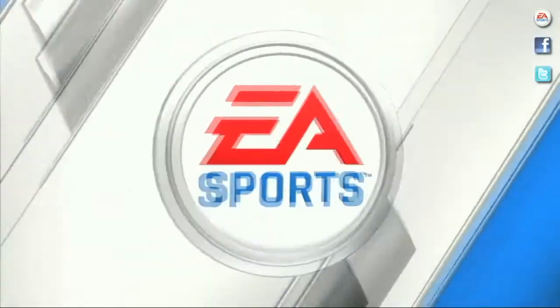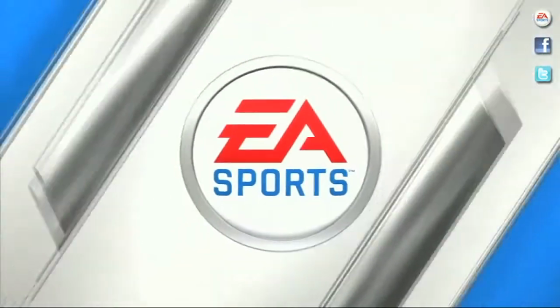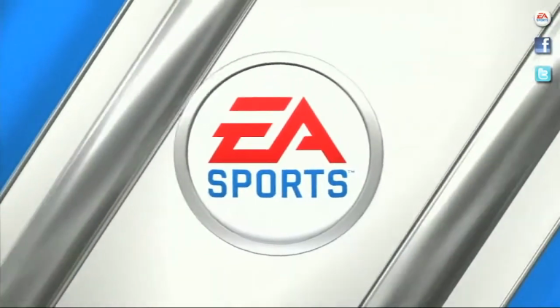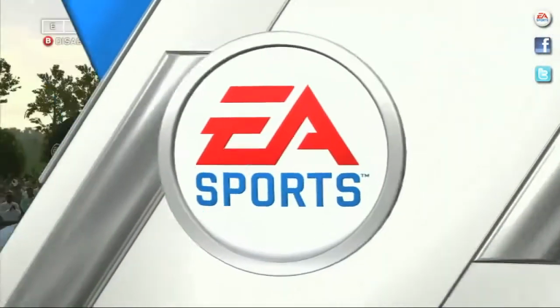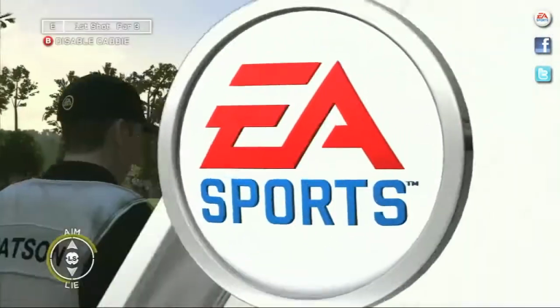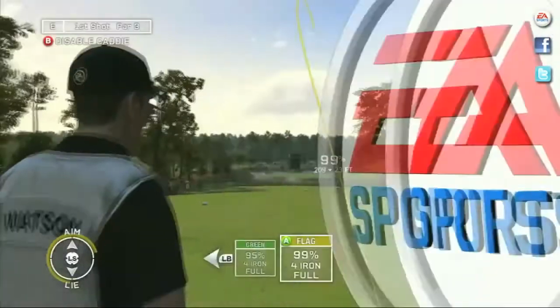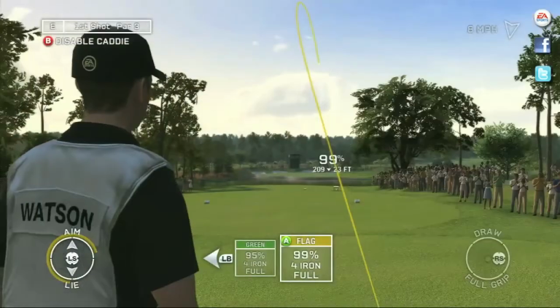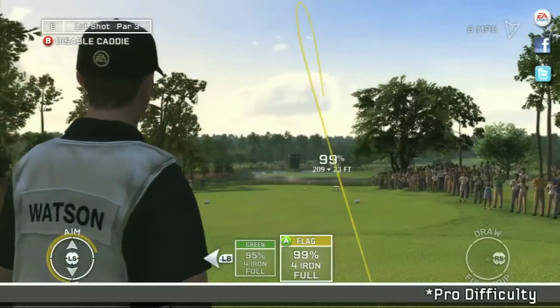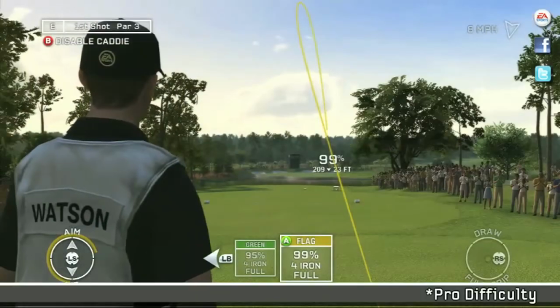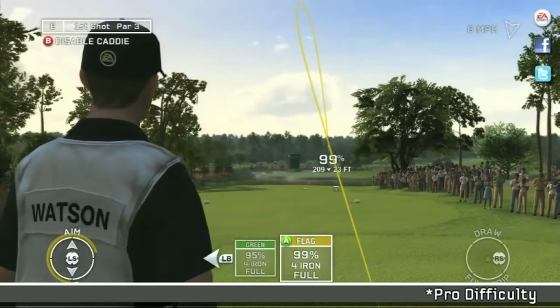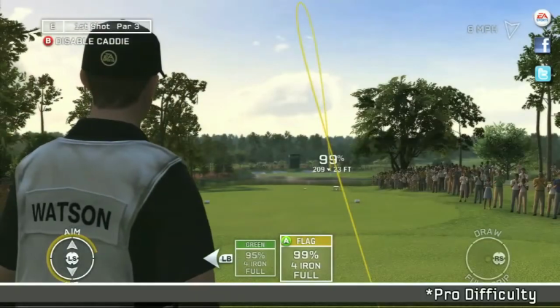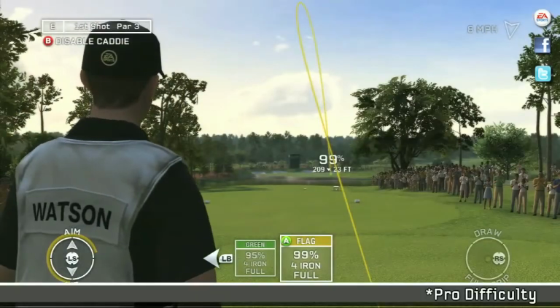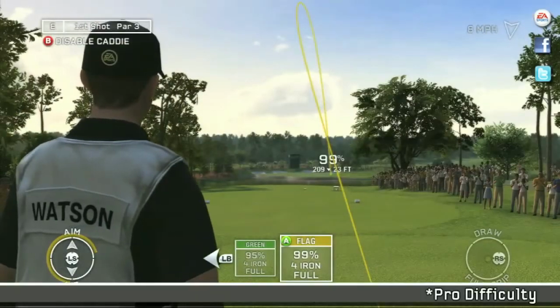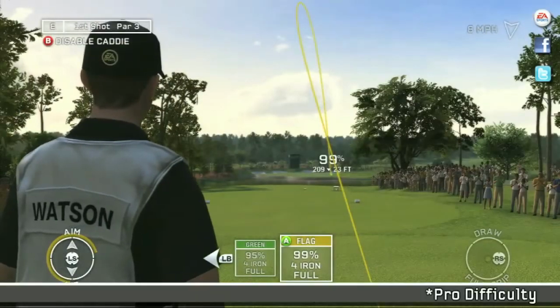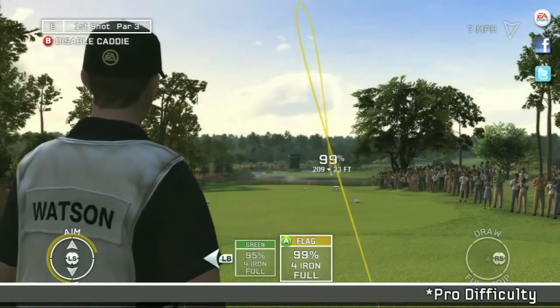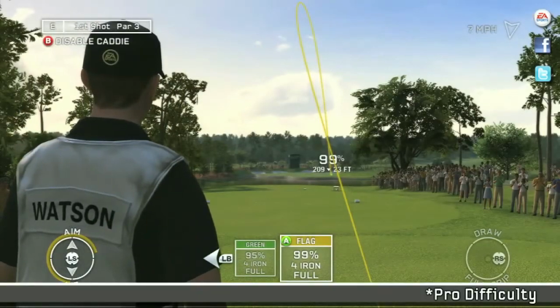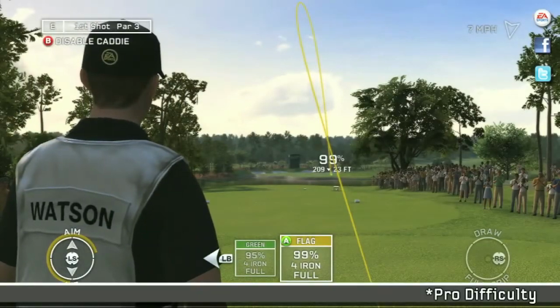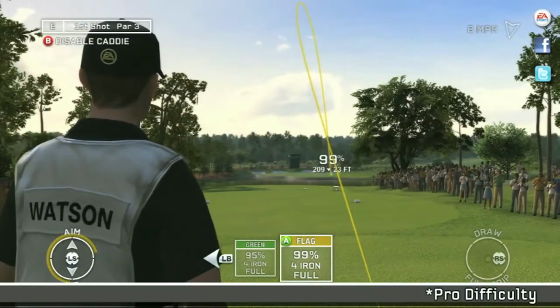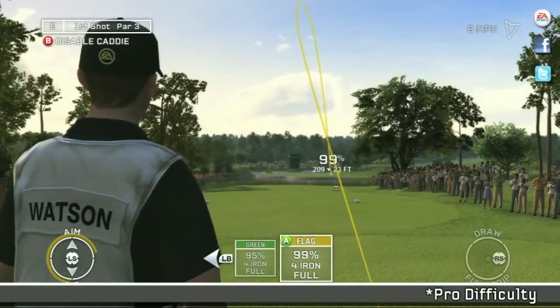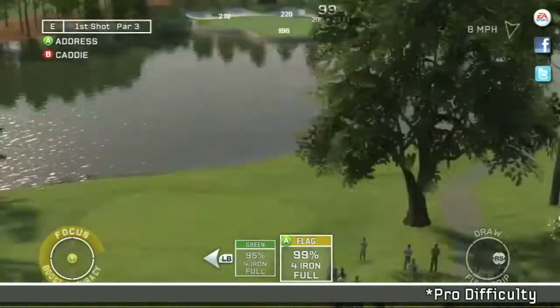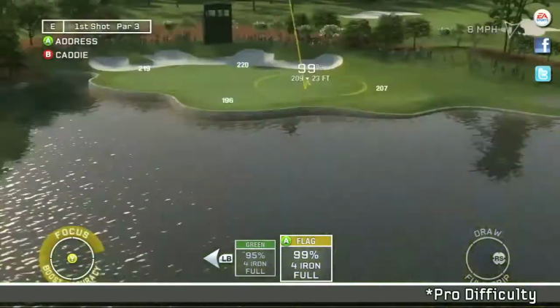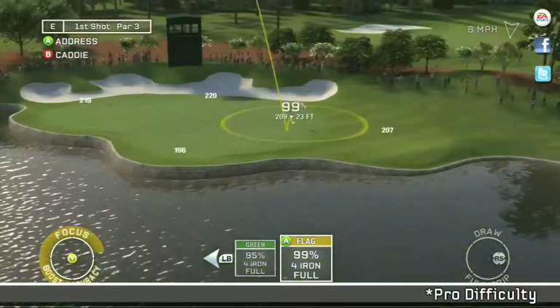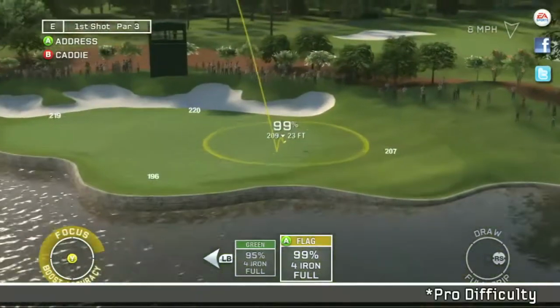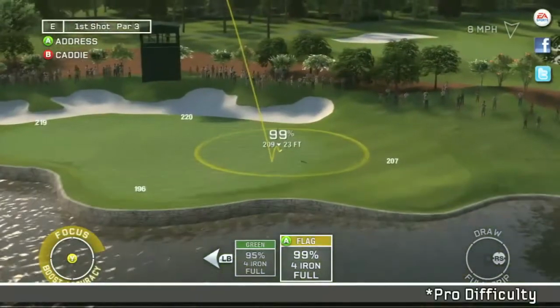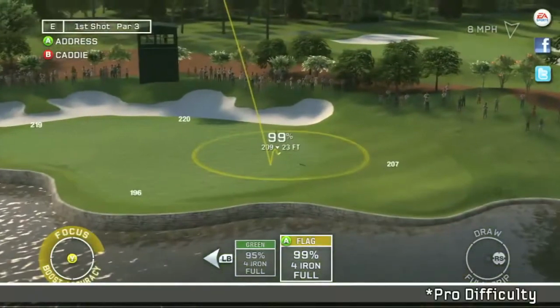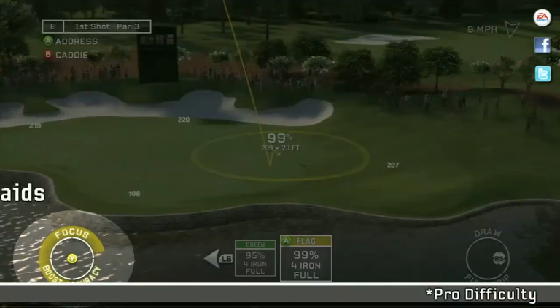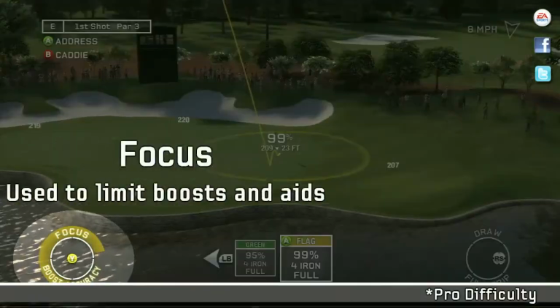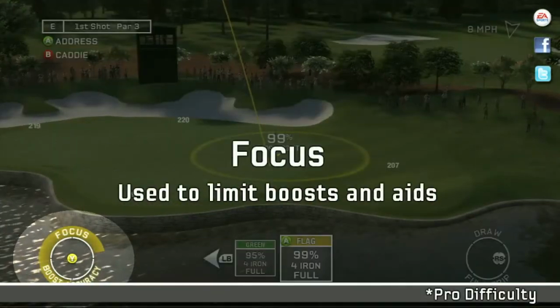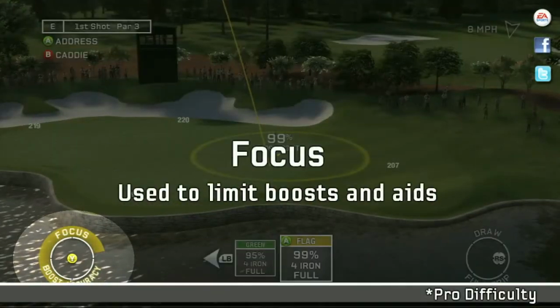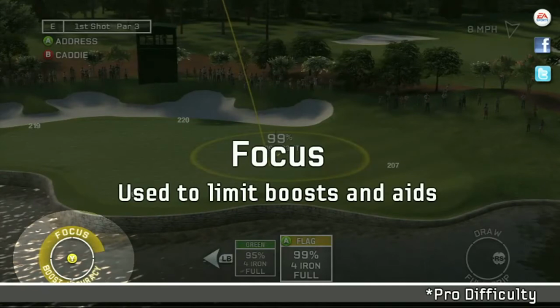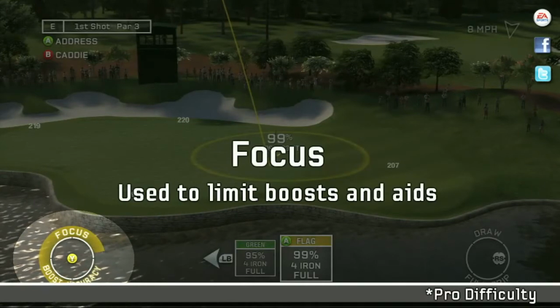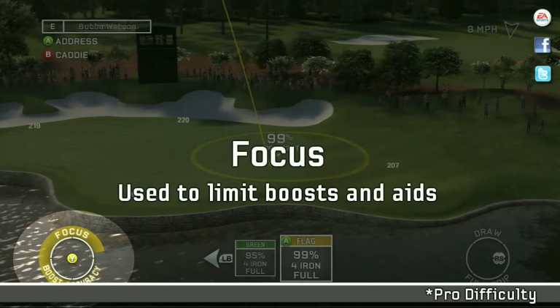Off this tee, it's risky to aim straight for the flagstick. A safe play is to go for the middle of the green. In Pro Difficulty,